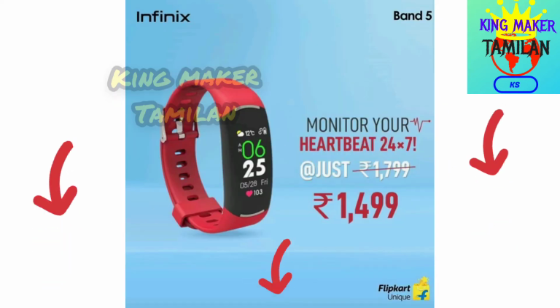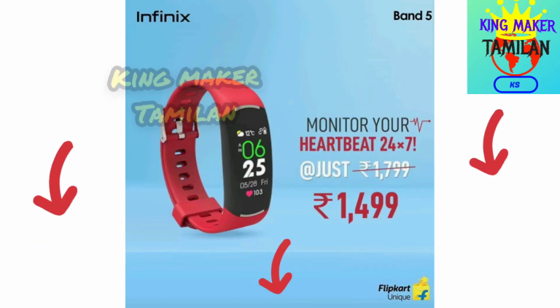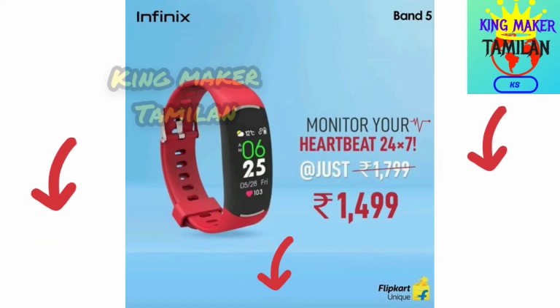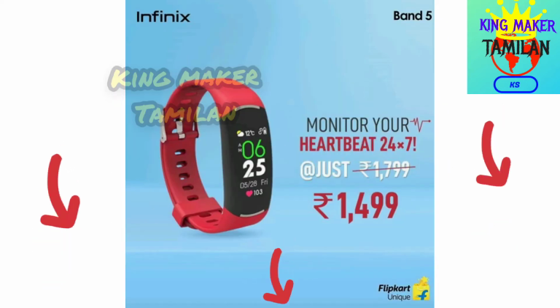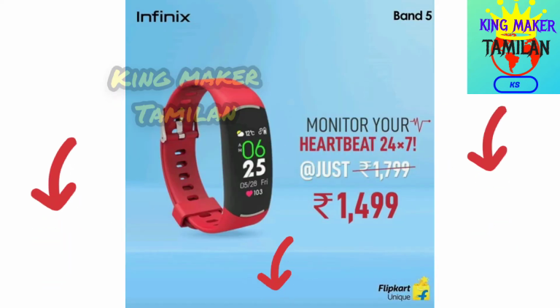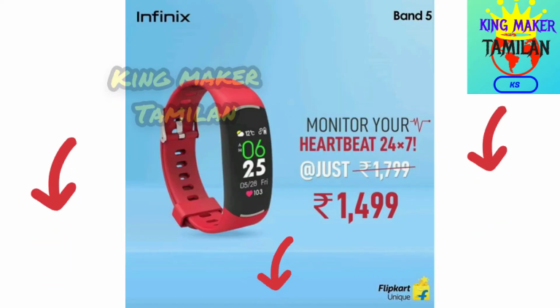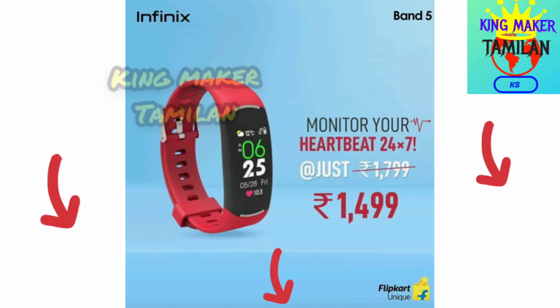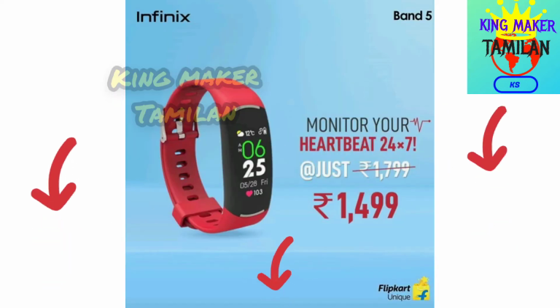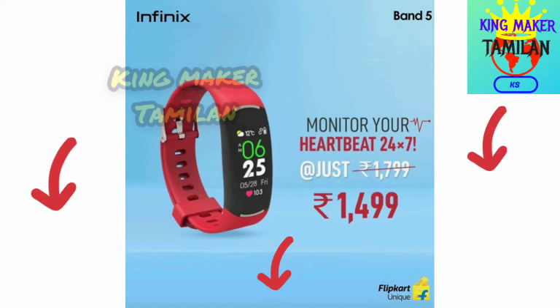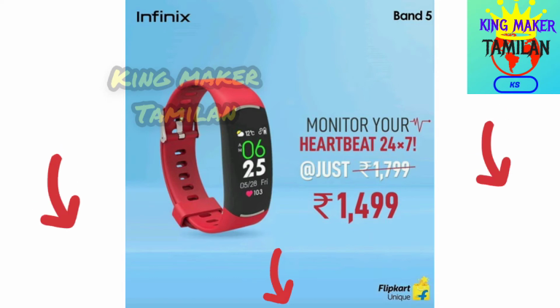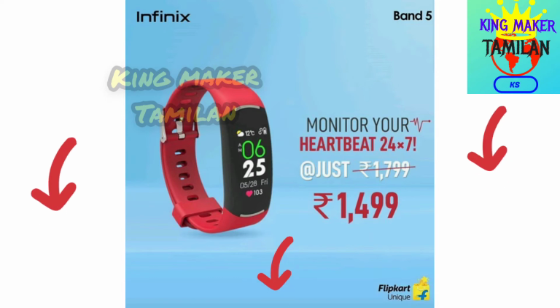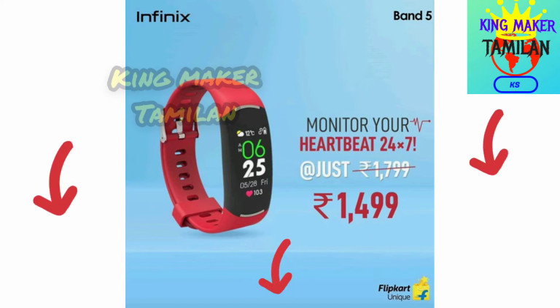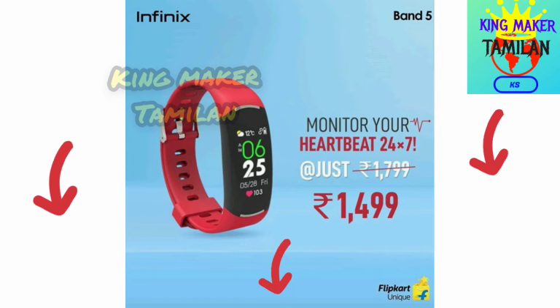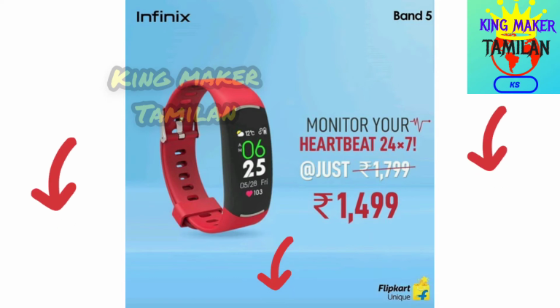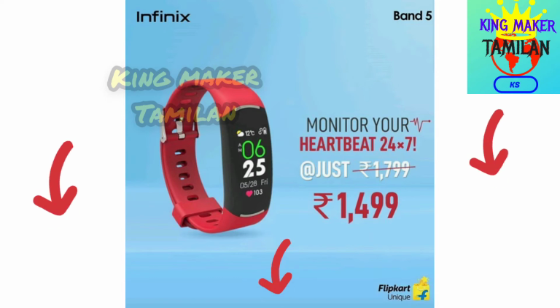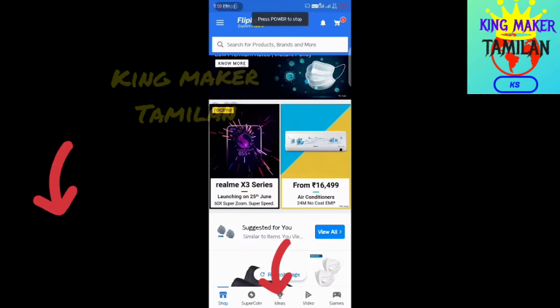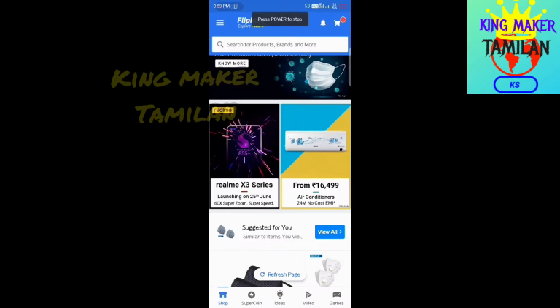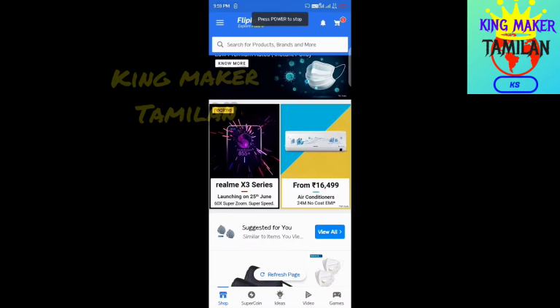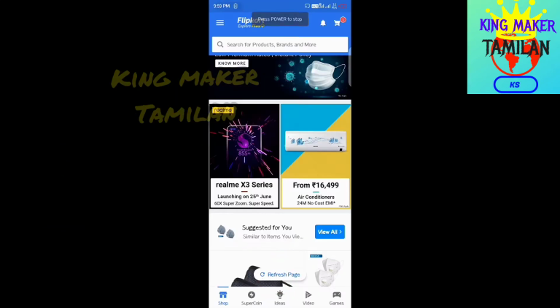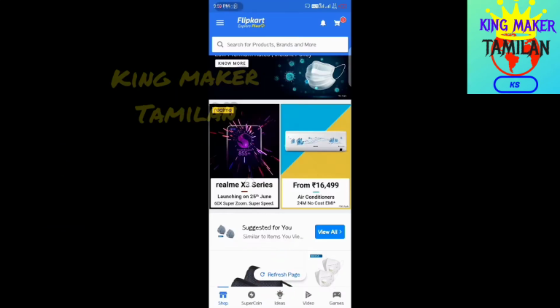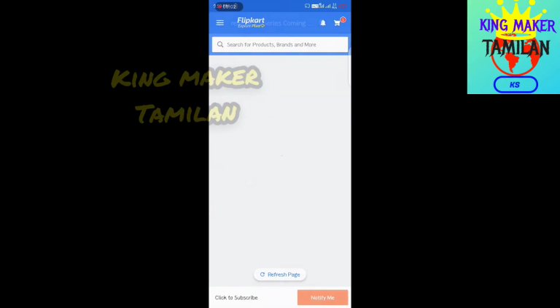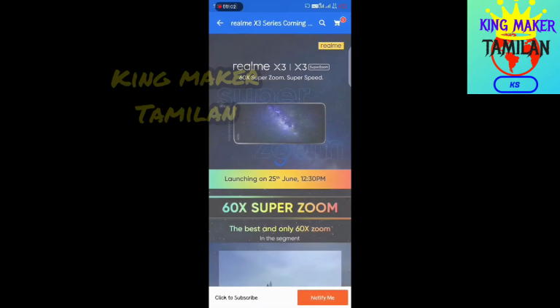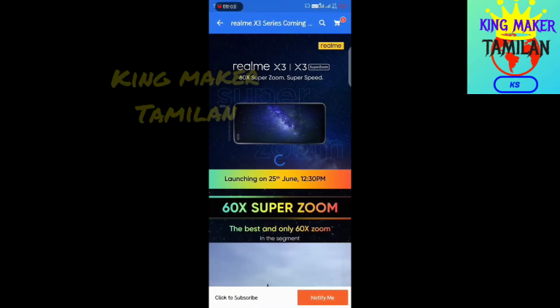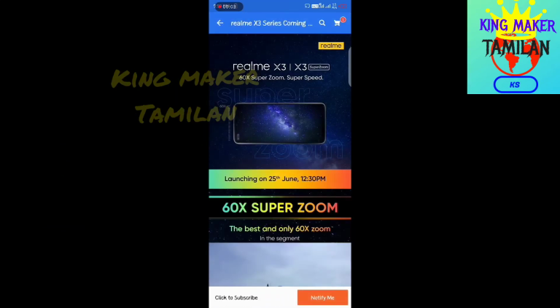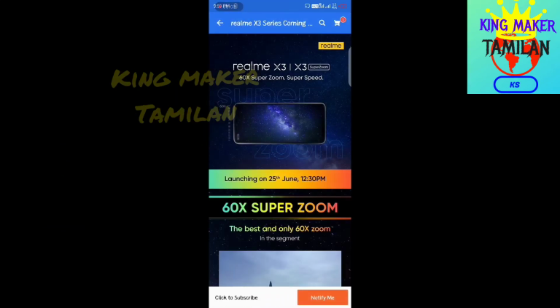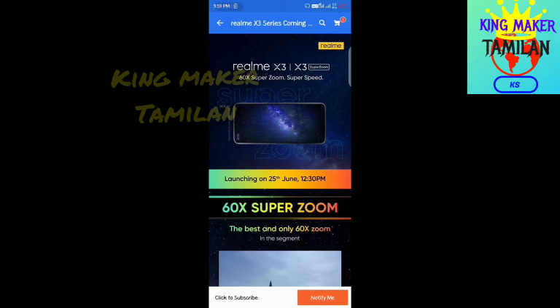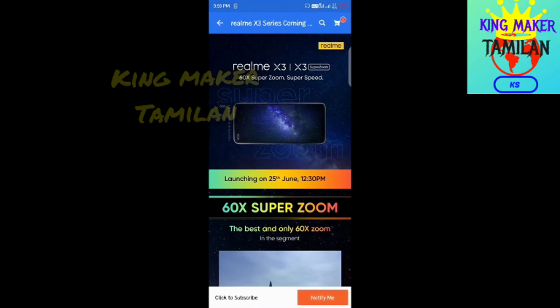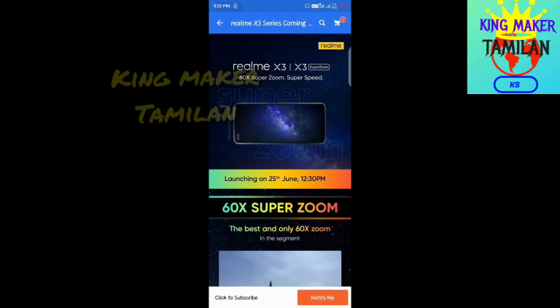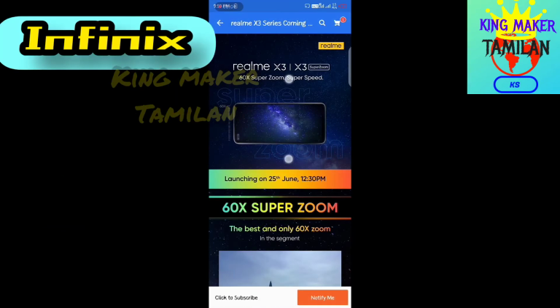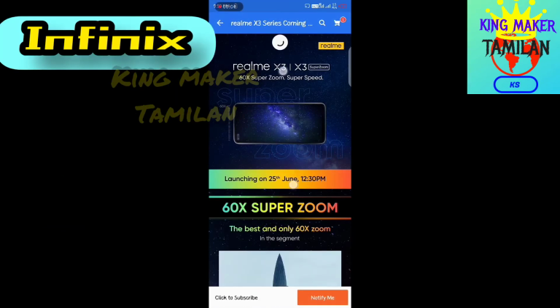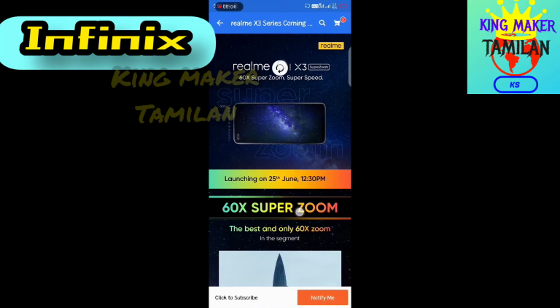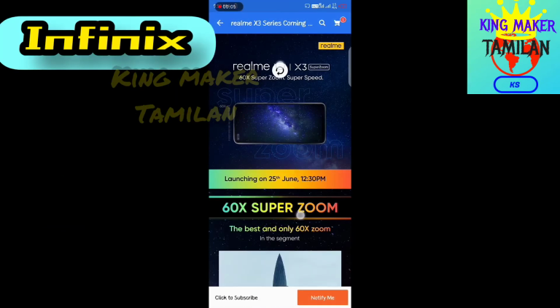In the next video, you will see the Infinix brand Band 5. If you want to see Infinix, check the next update.